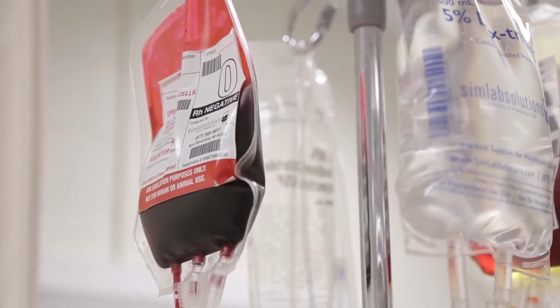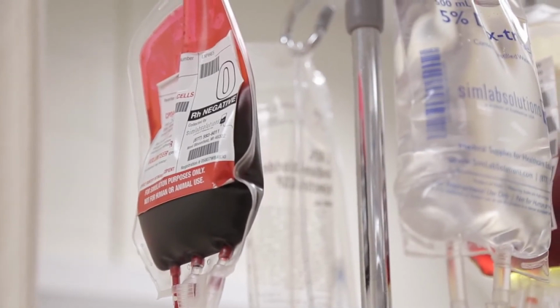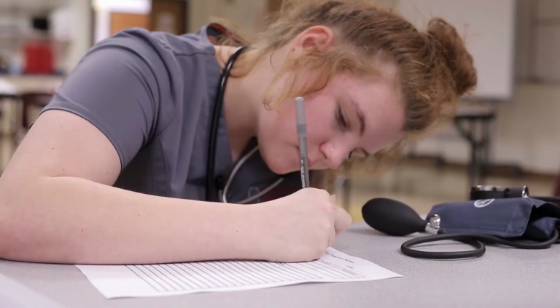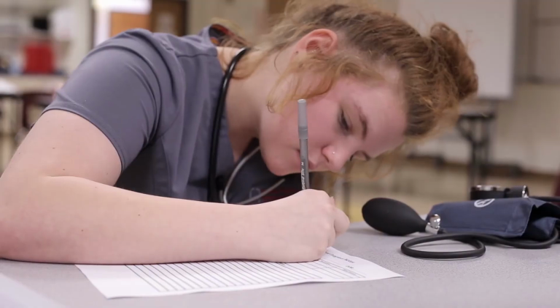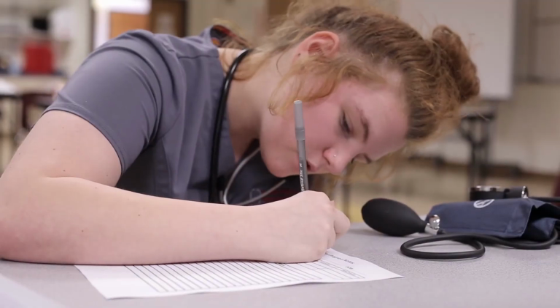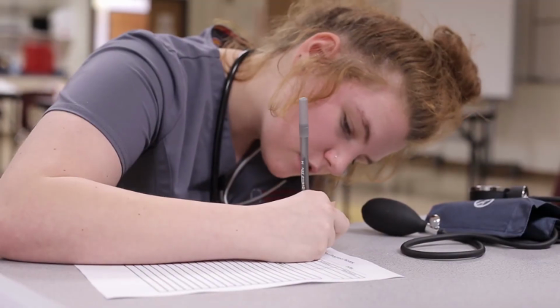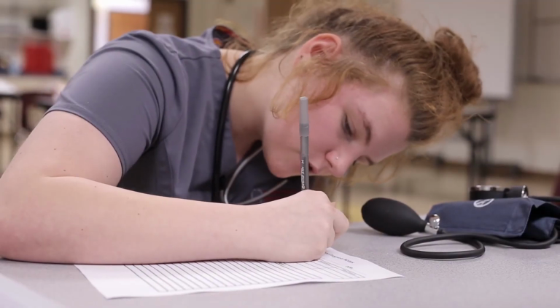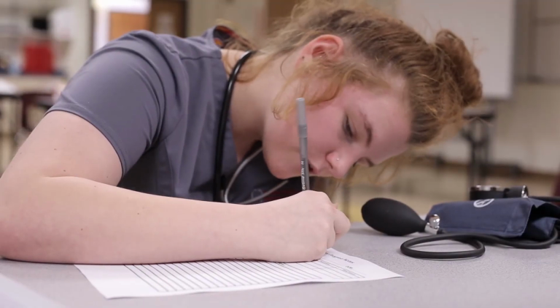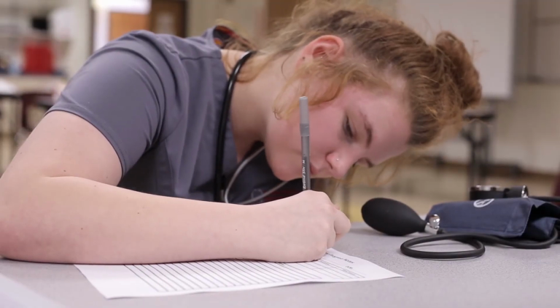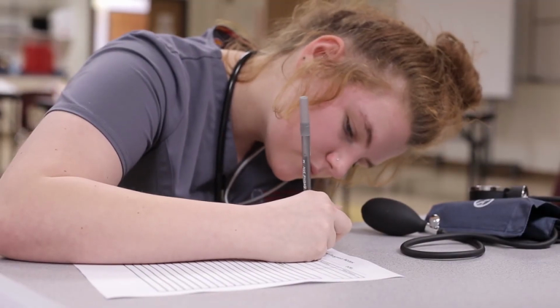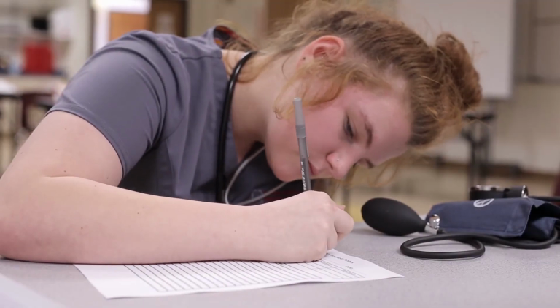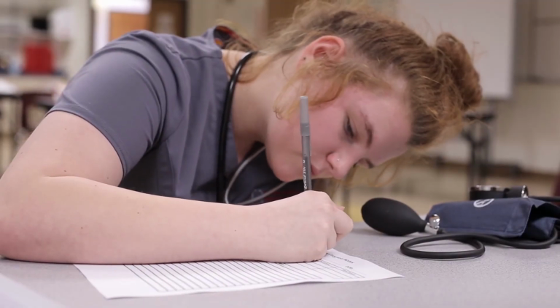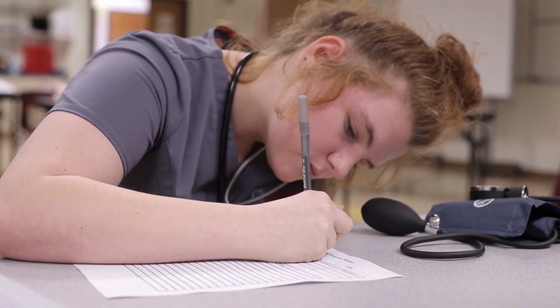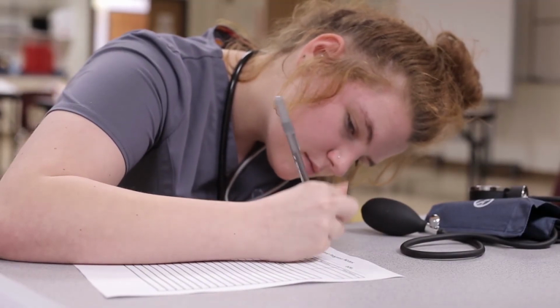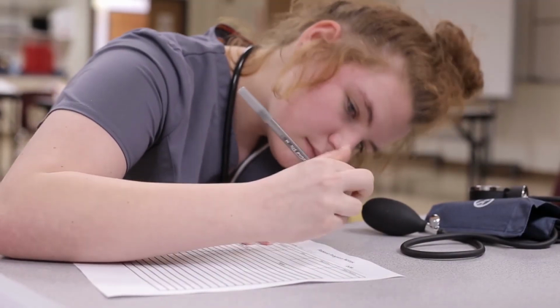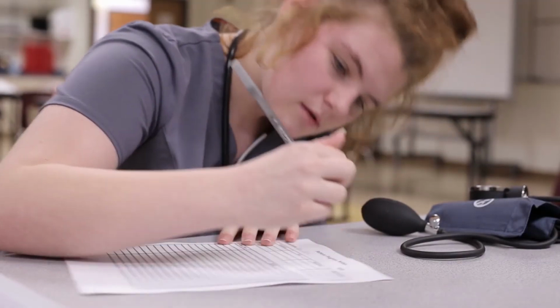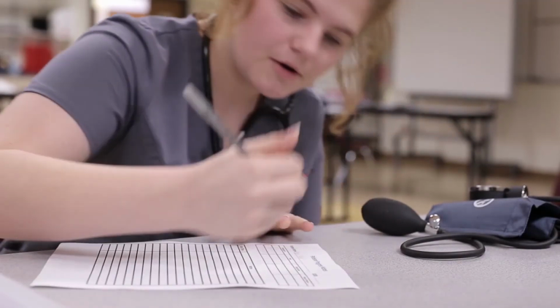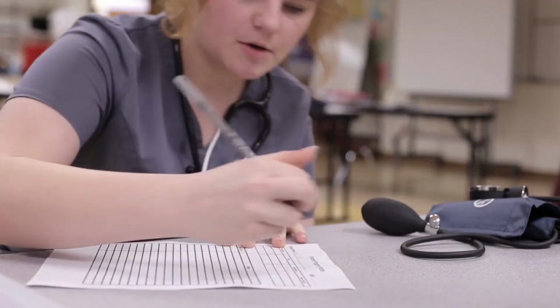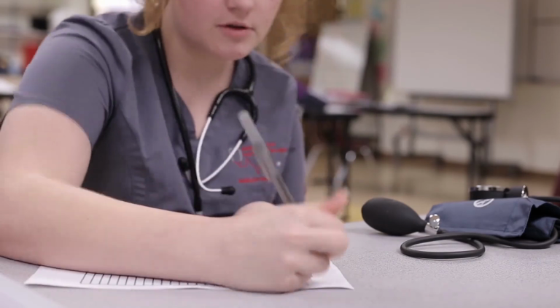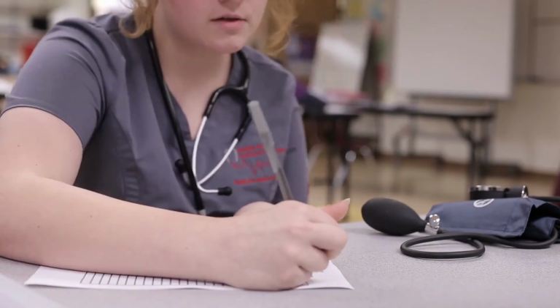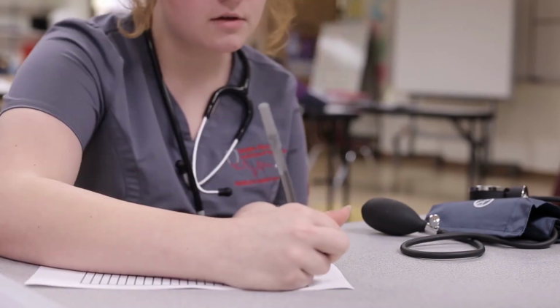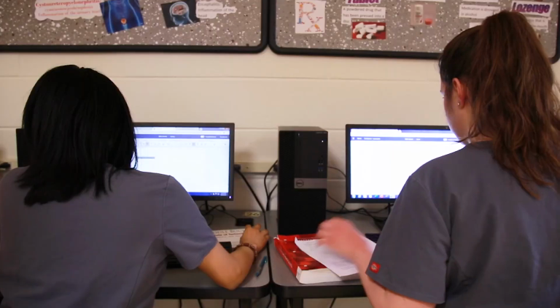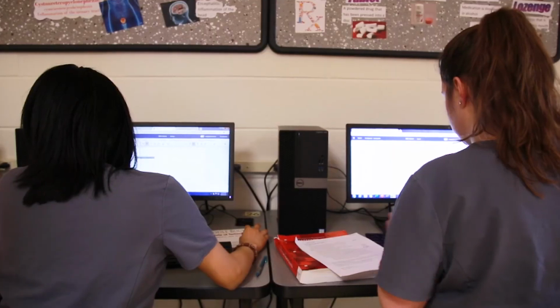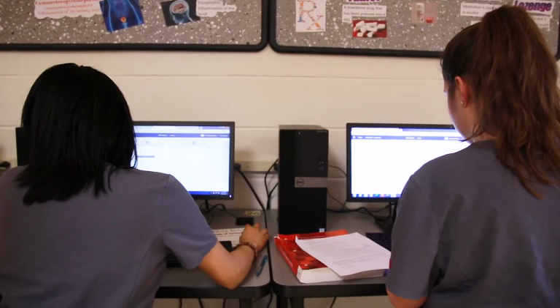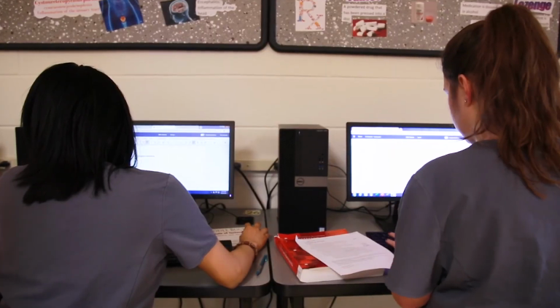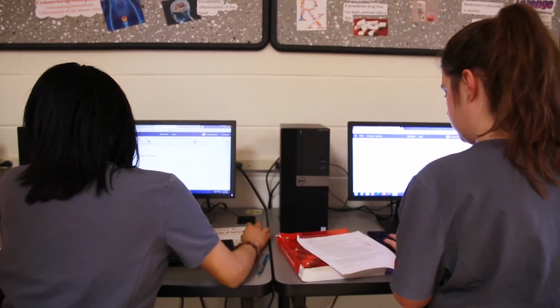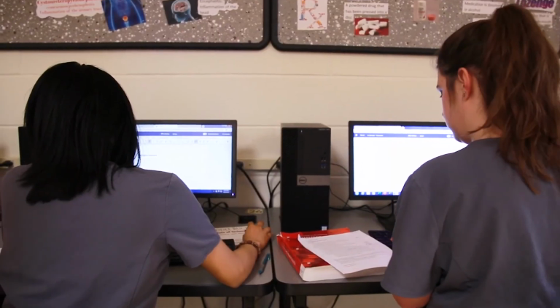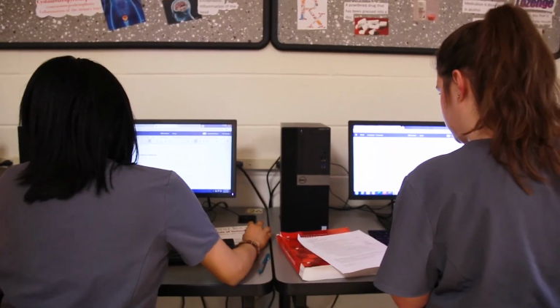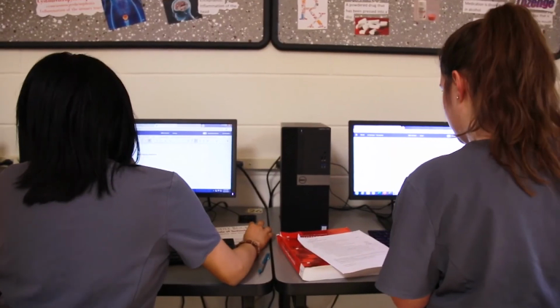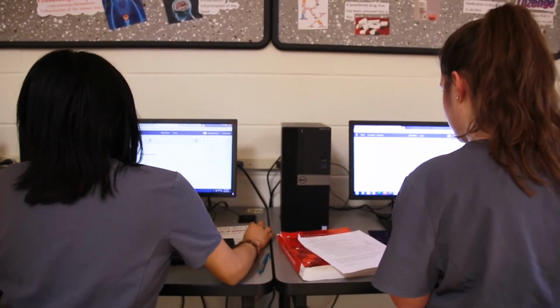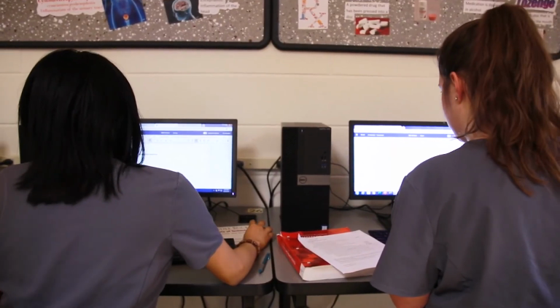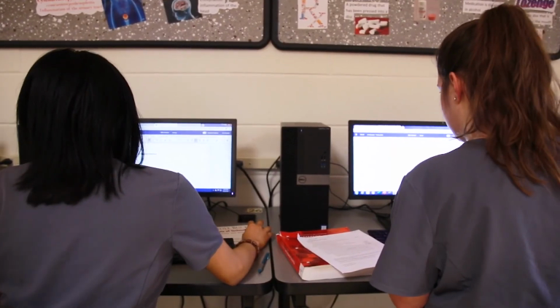The Medical and Health Profession Program prepares students not just for college, but their futures as well.